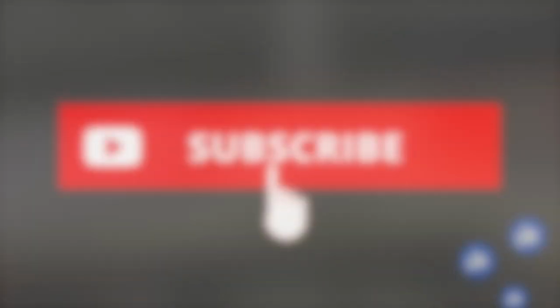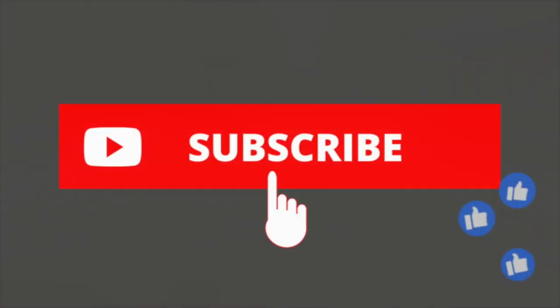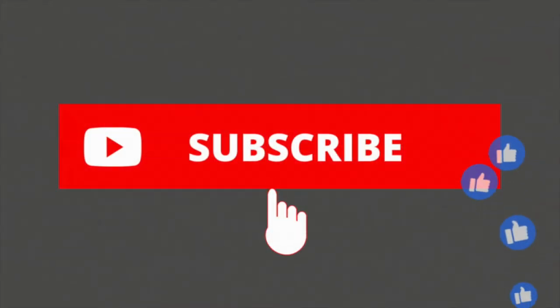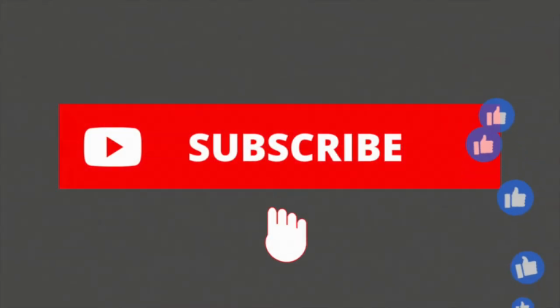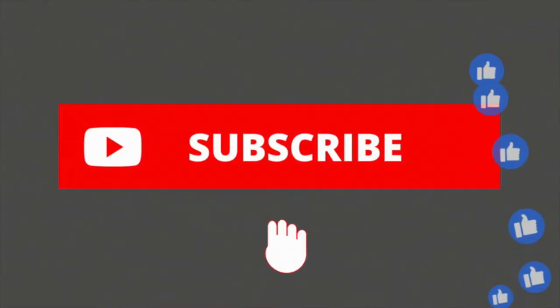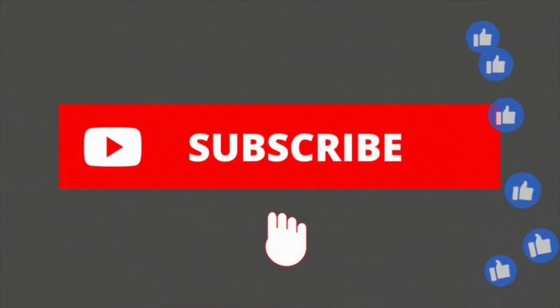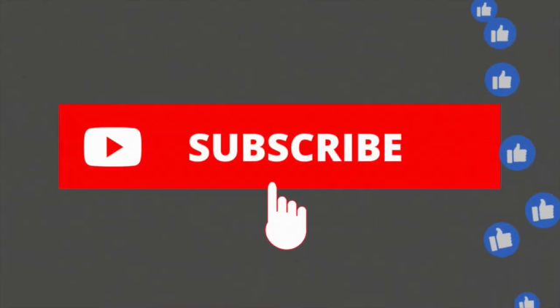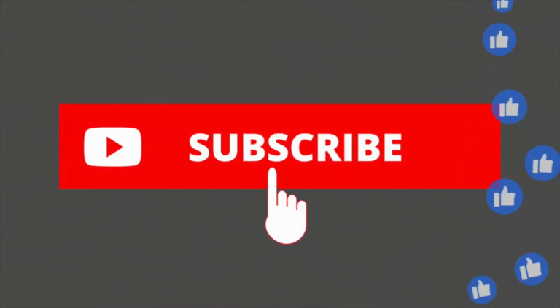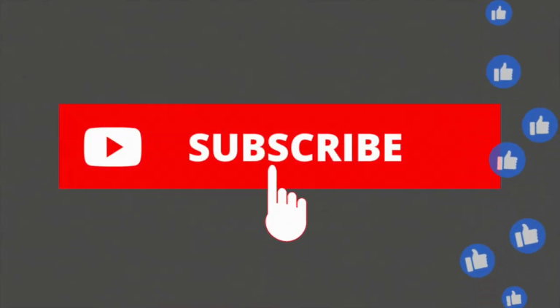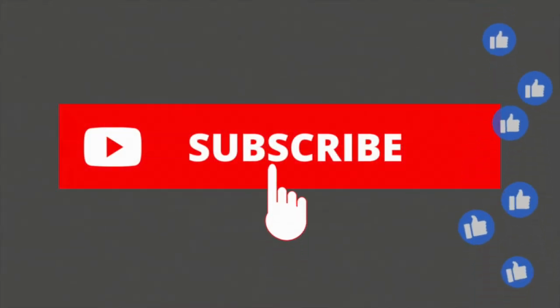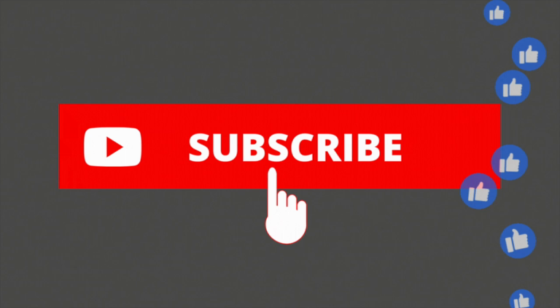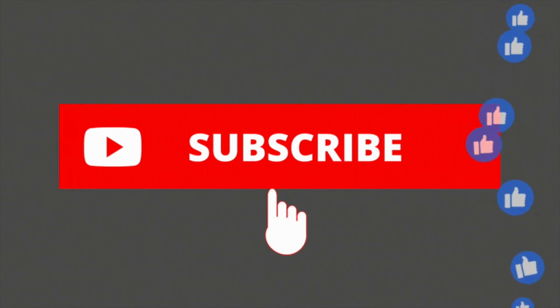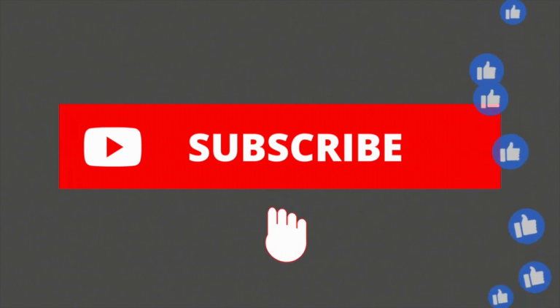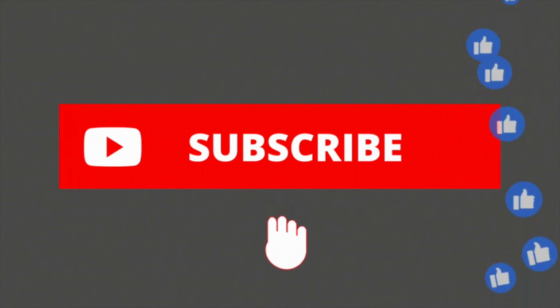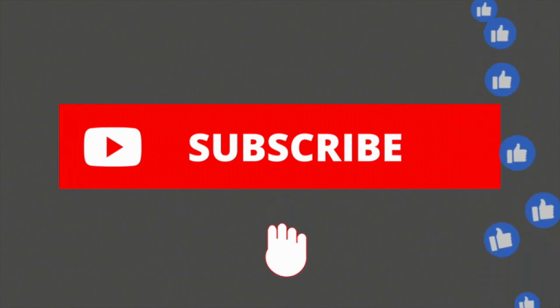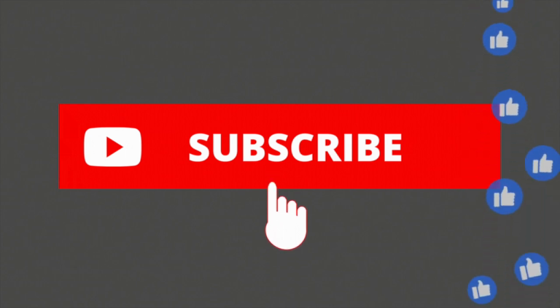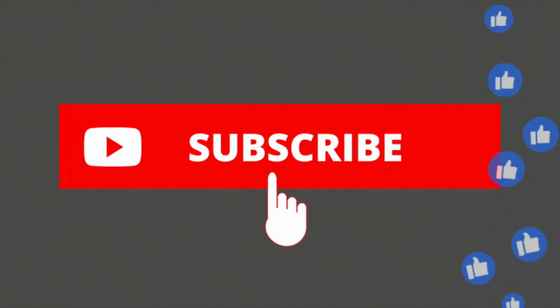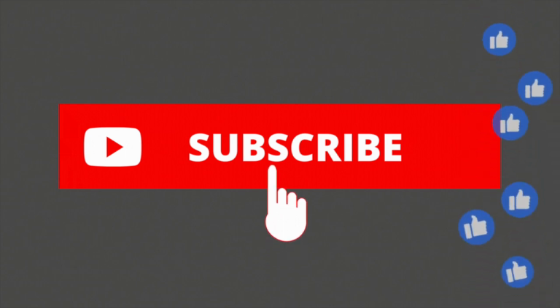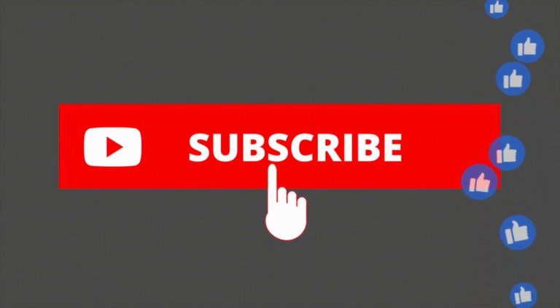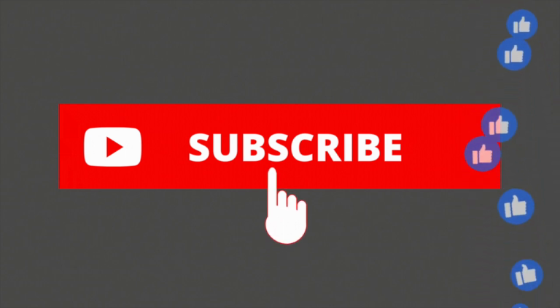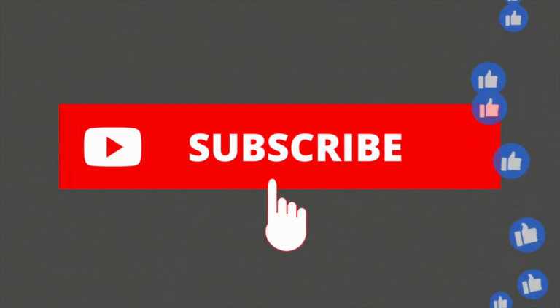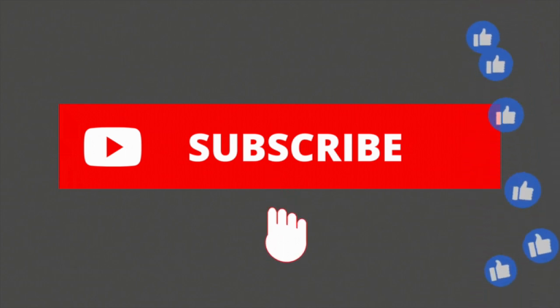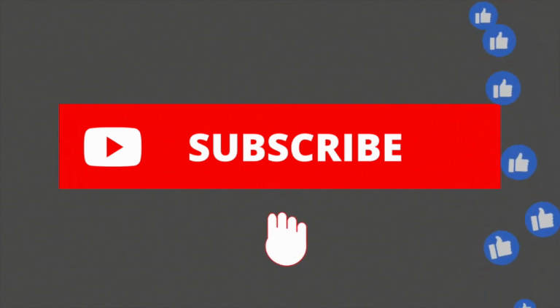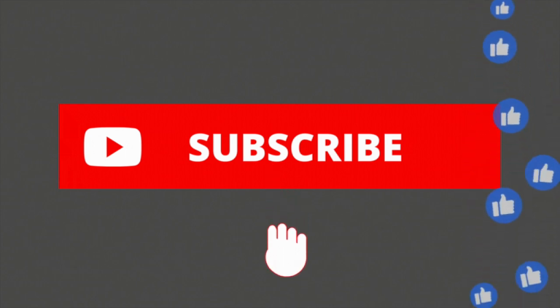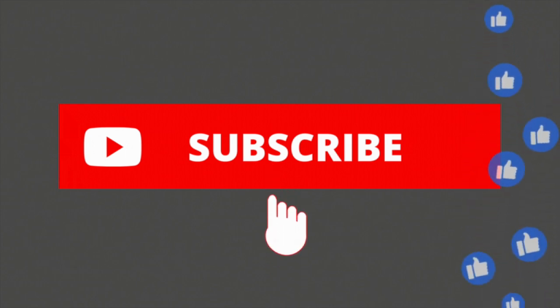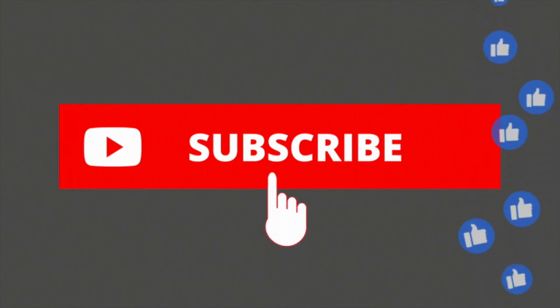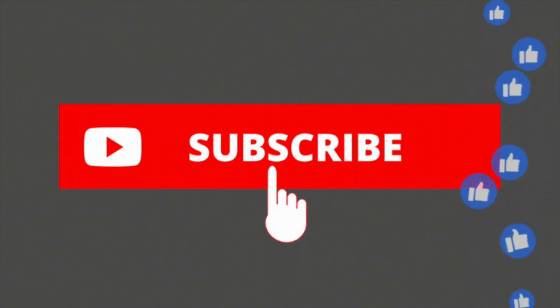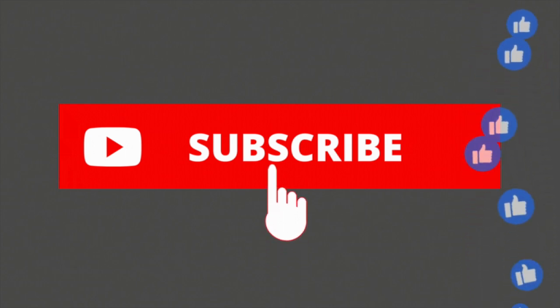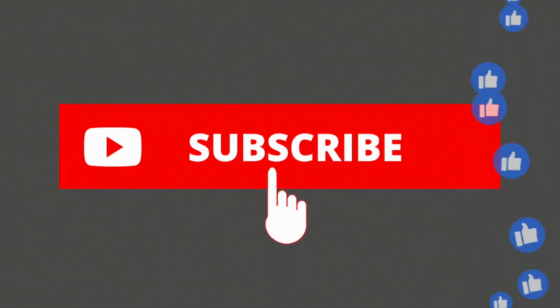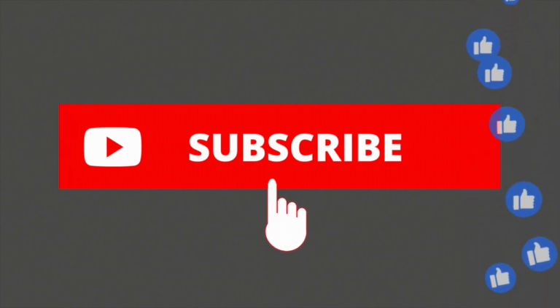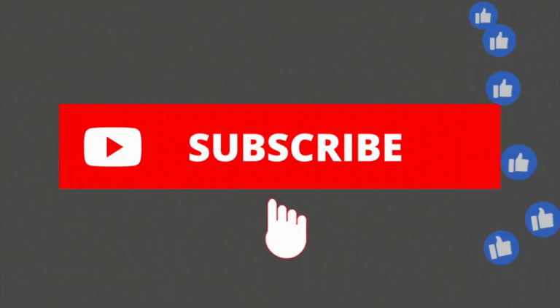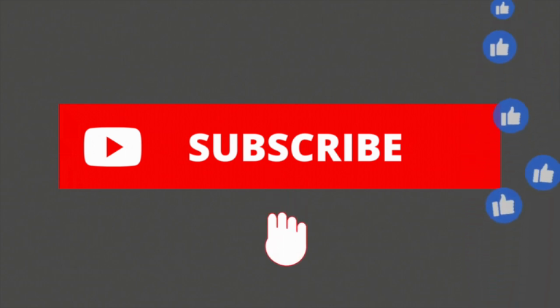Alright guys, that's it for this week. Thank you for watching. Please like and subscribe, and I'll see you next time. Thank you.